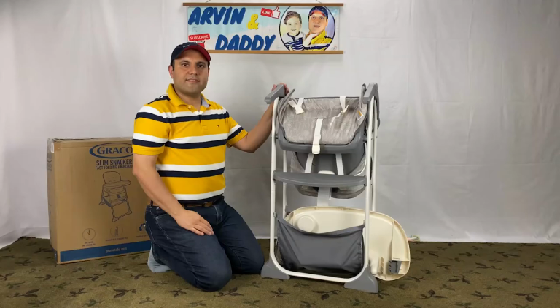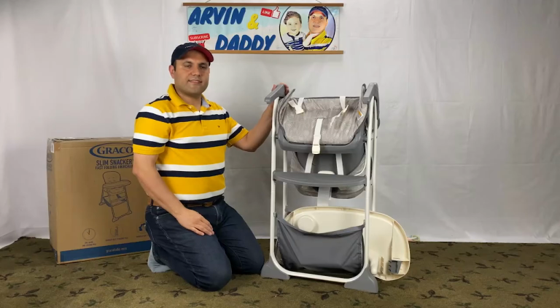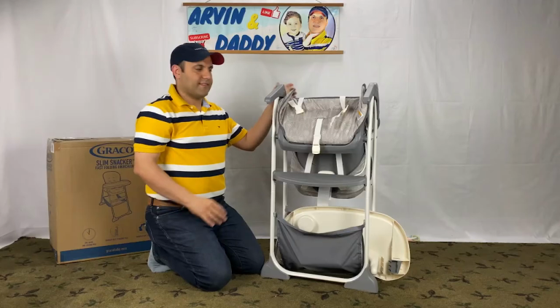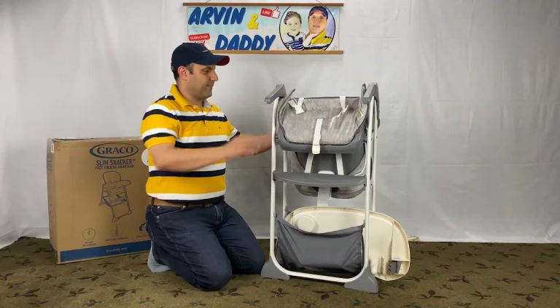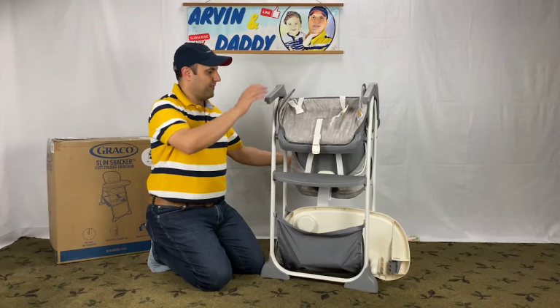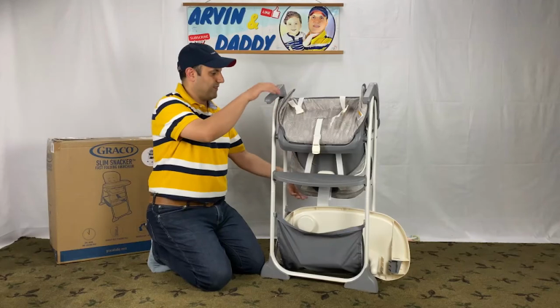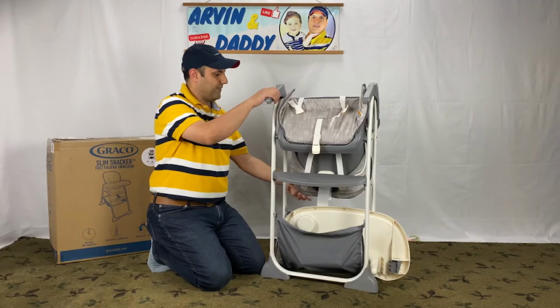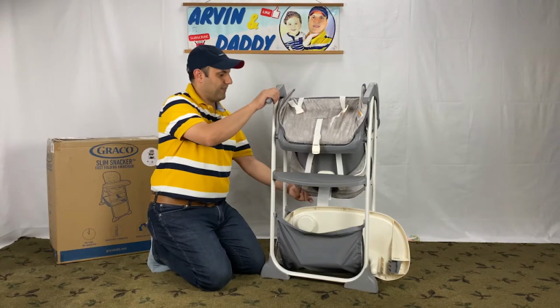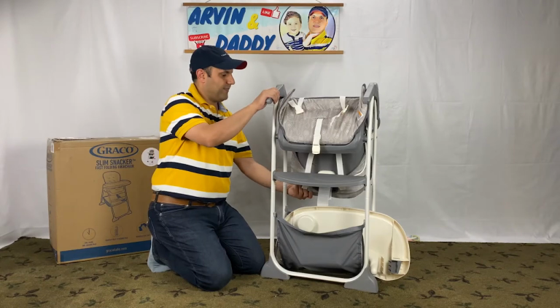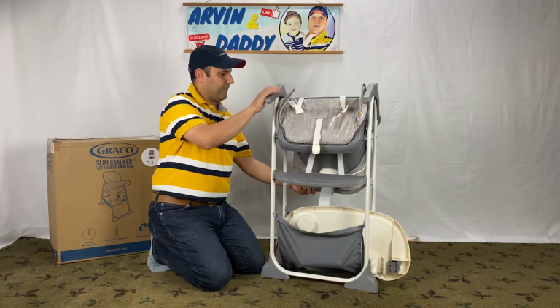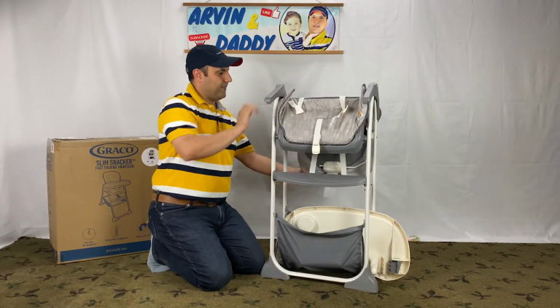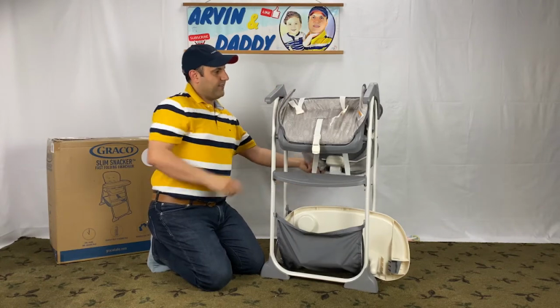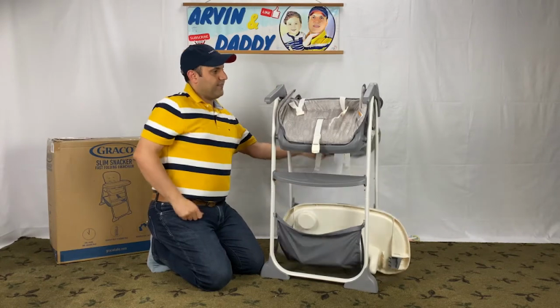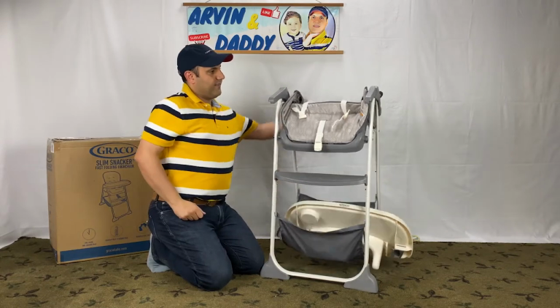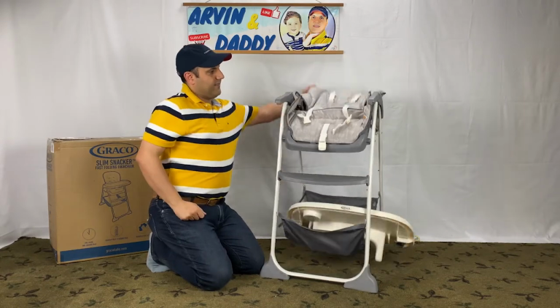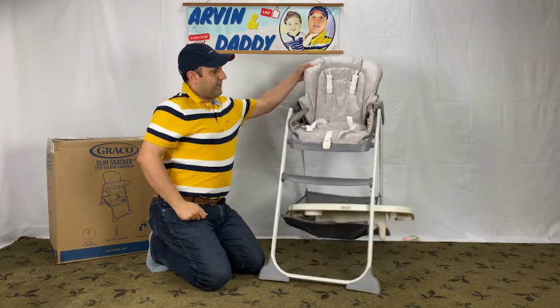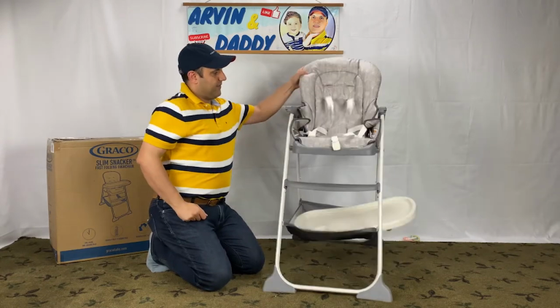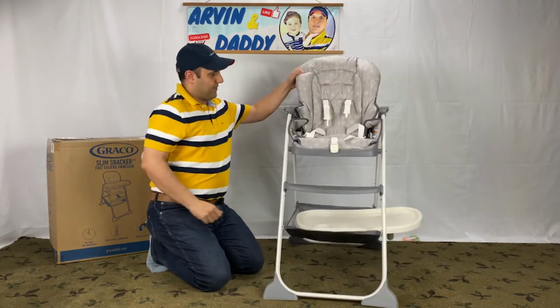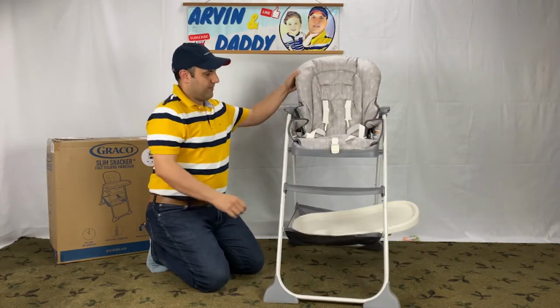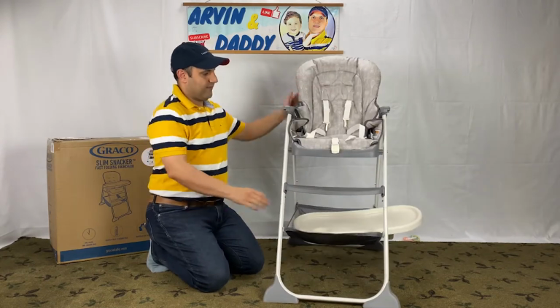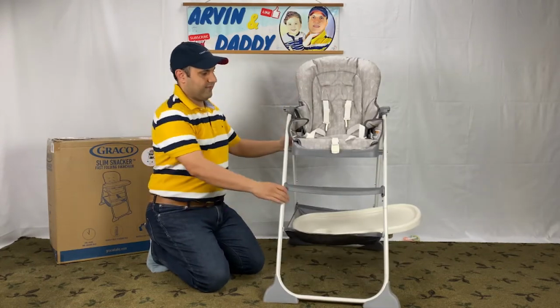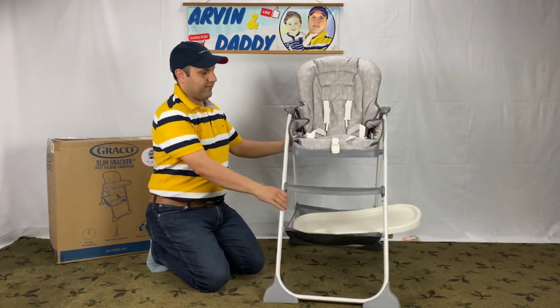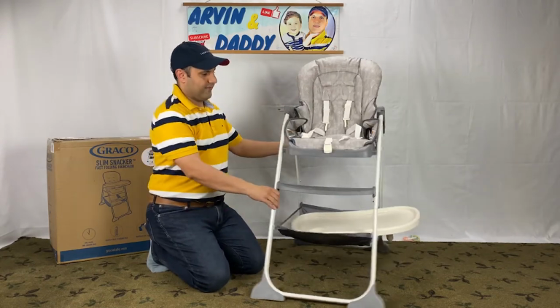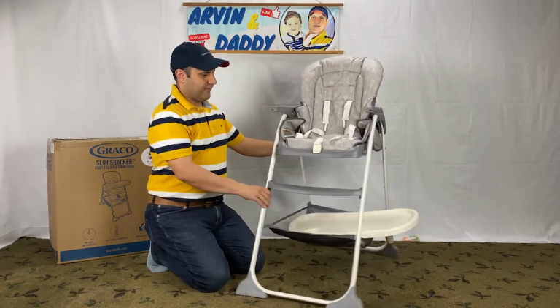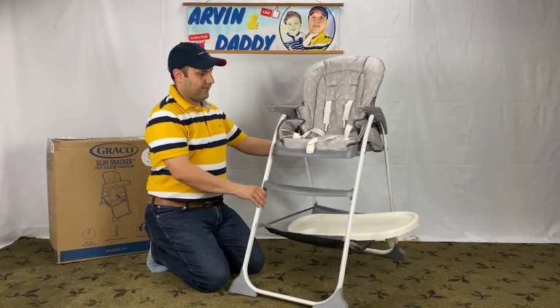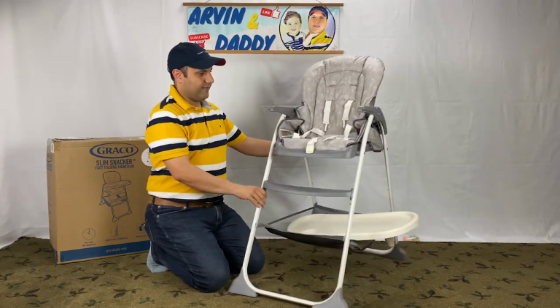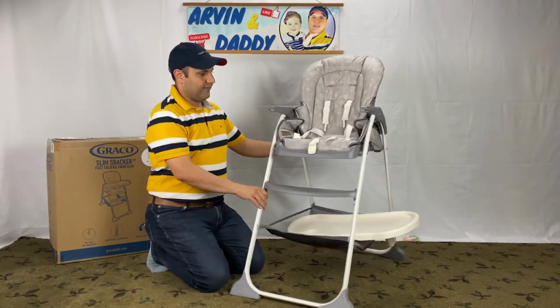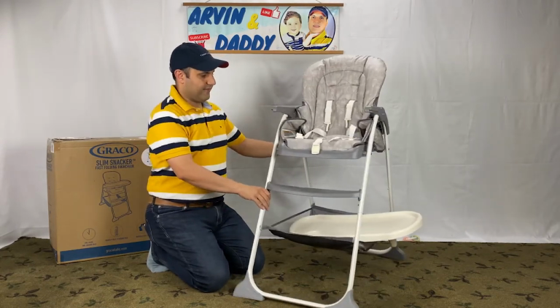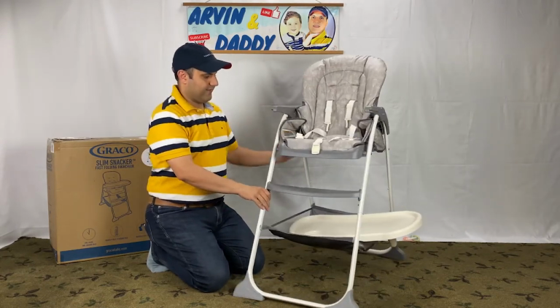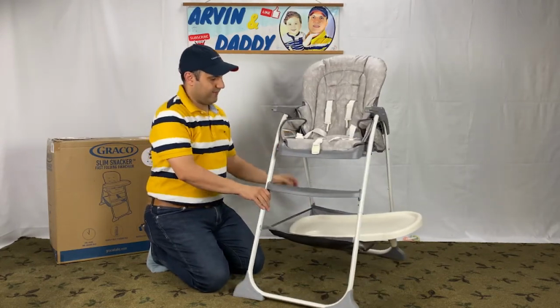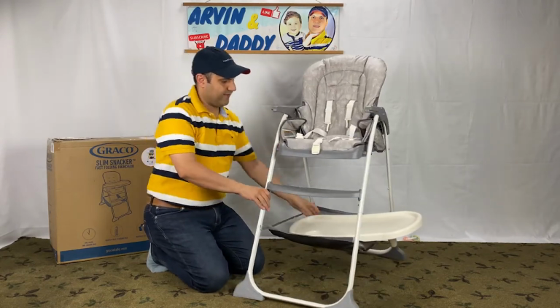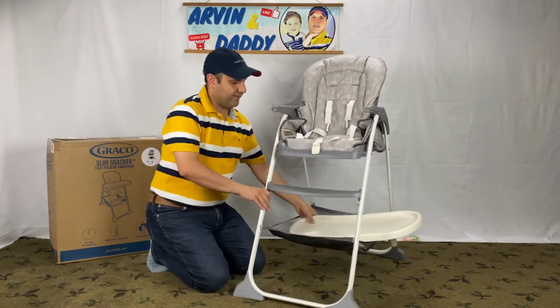To unfold the Graco Slim Snackers high chair, lift the back seat like this with one hand.